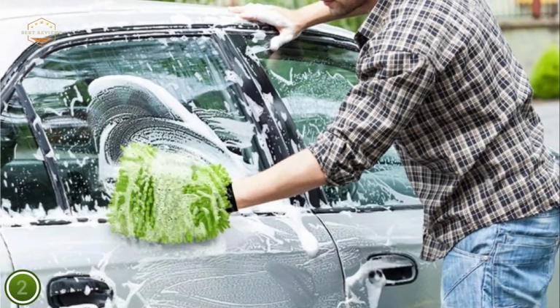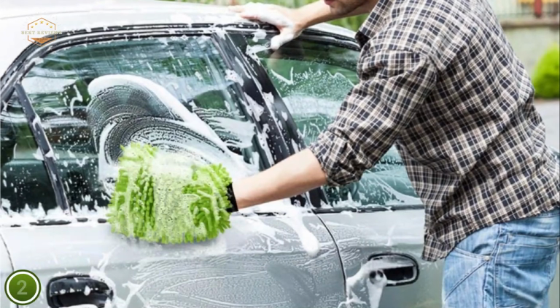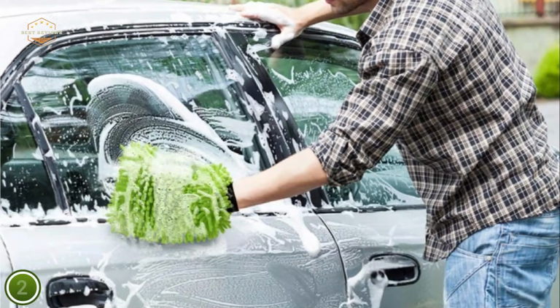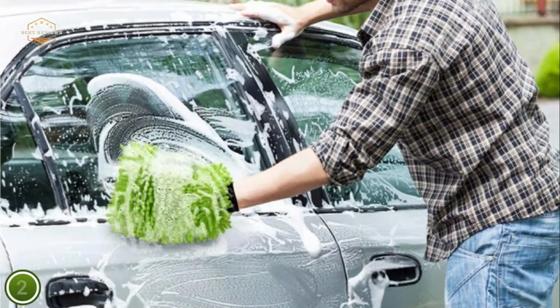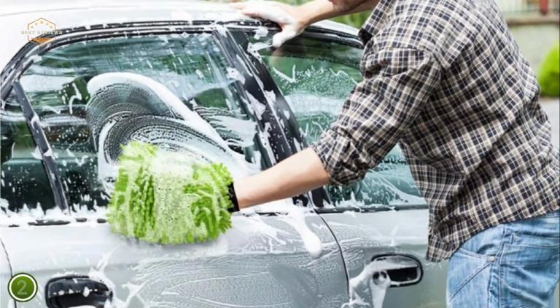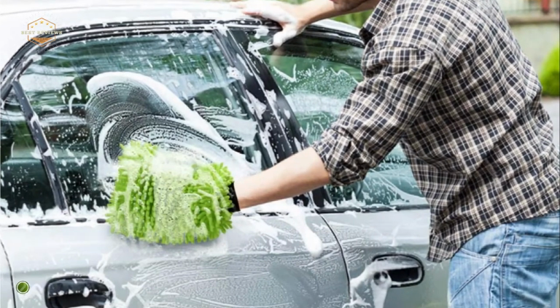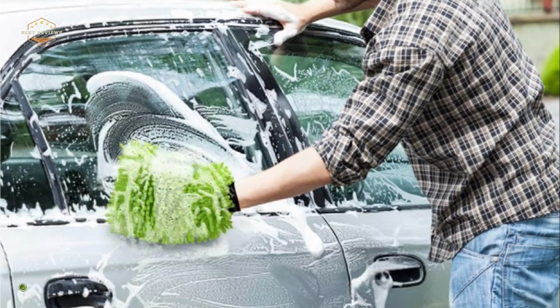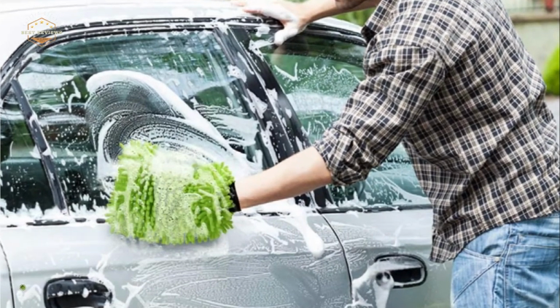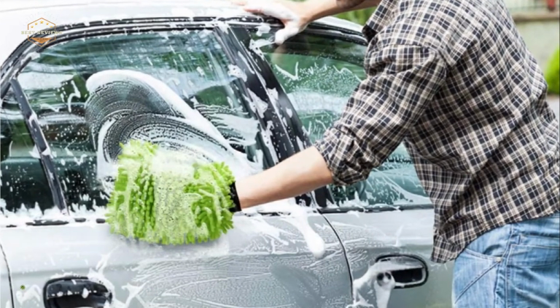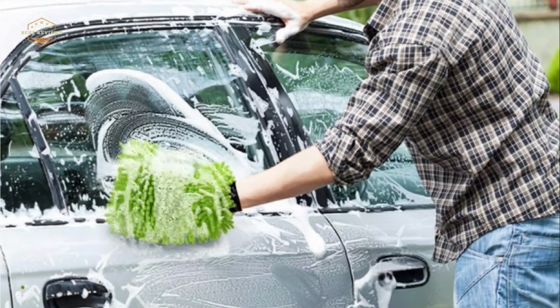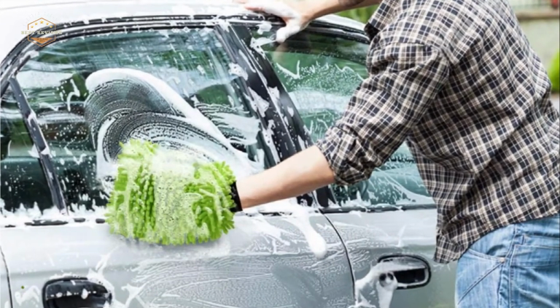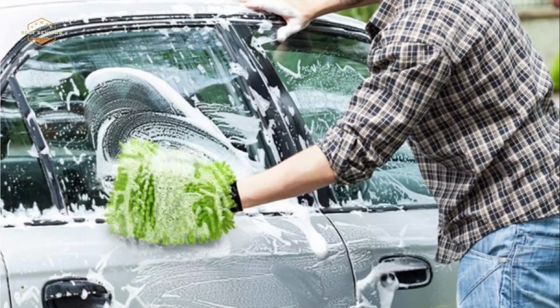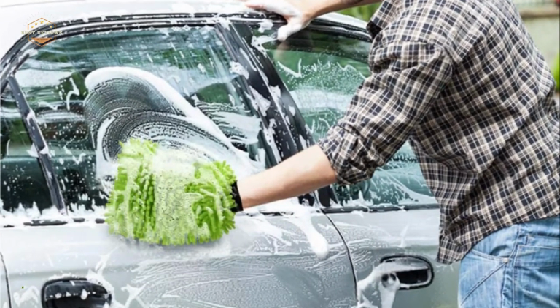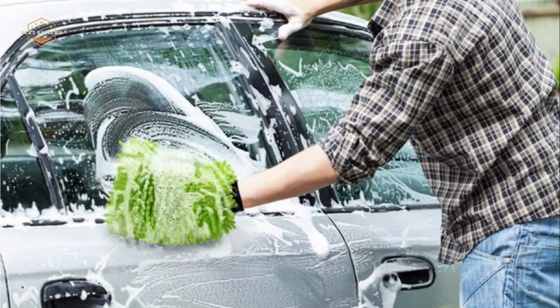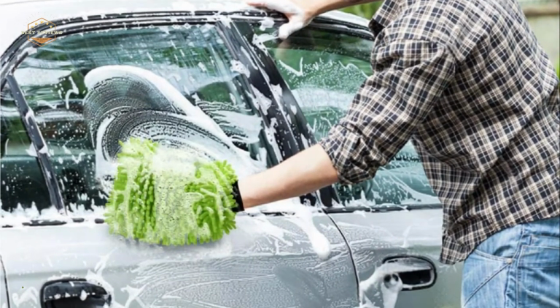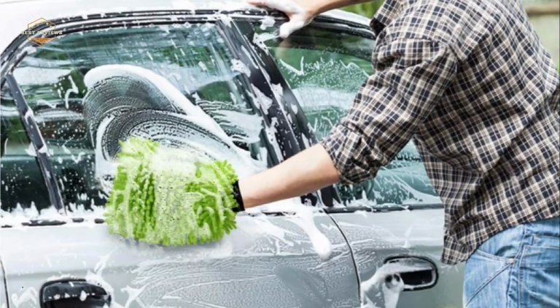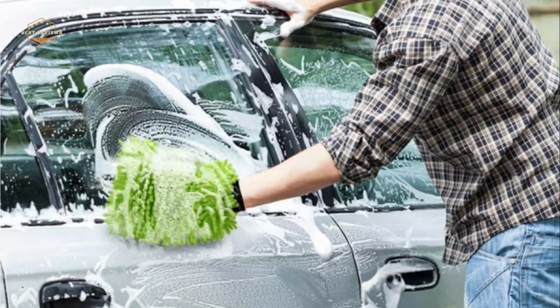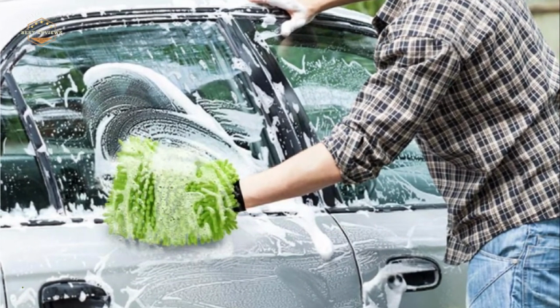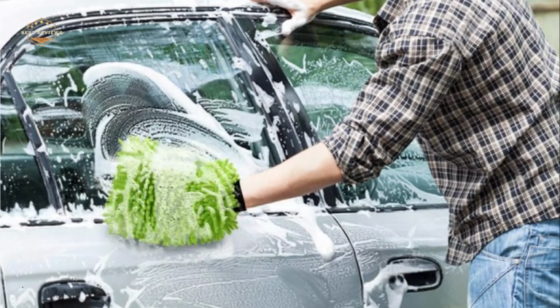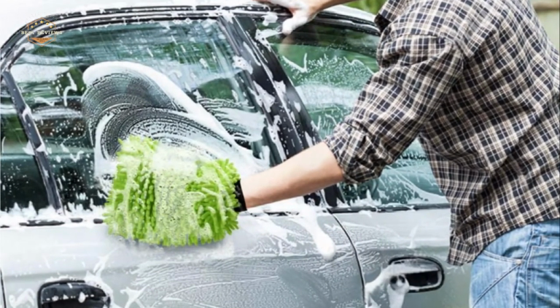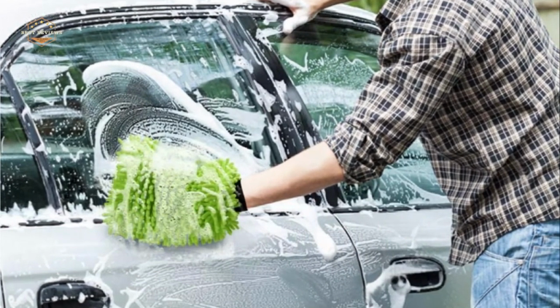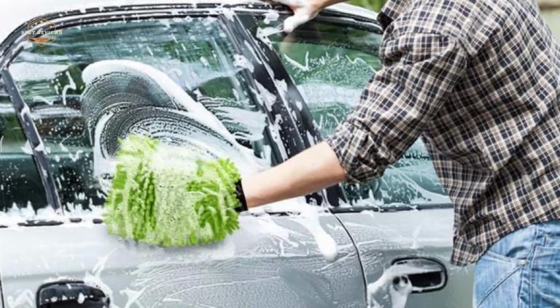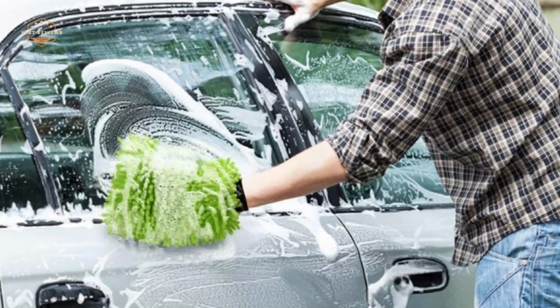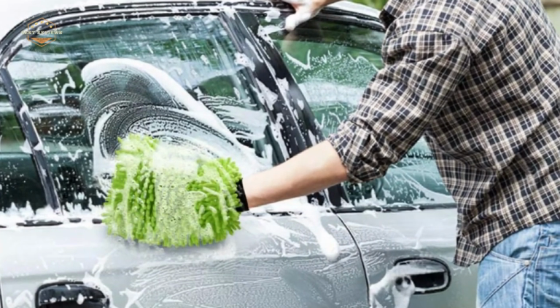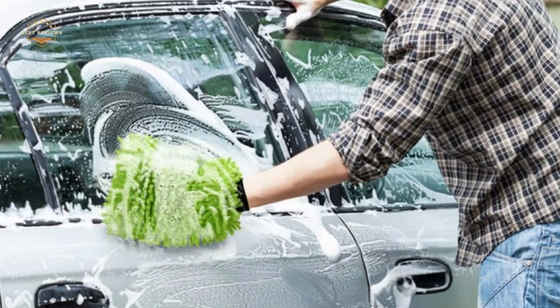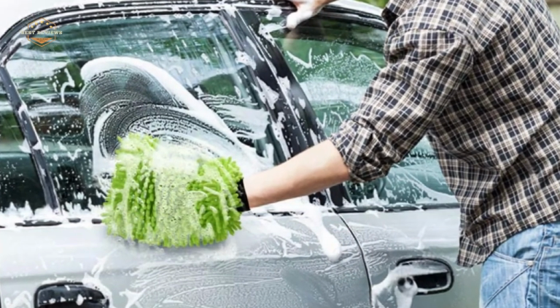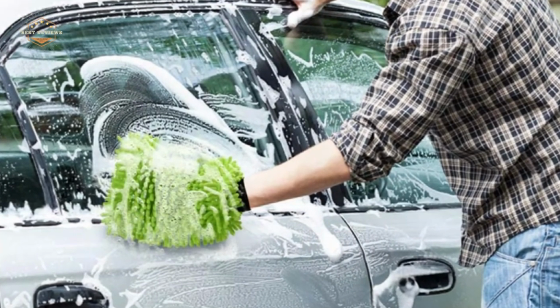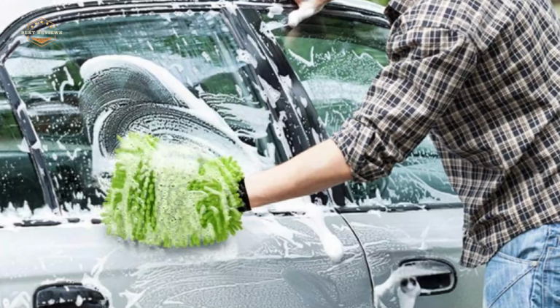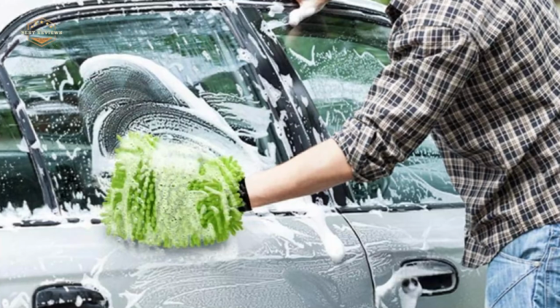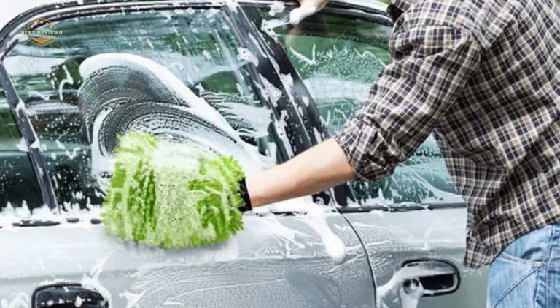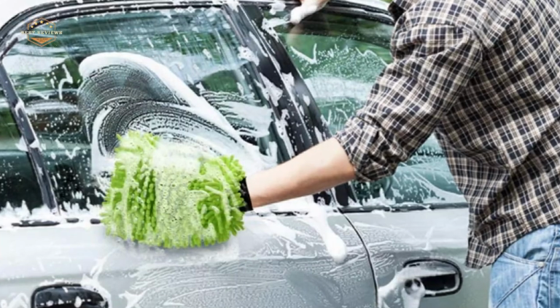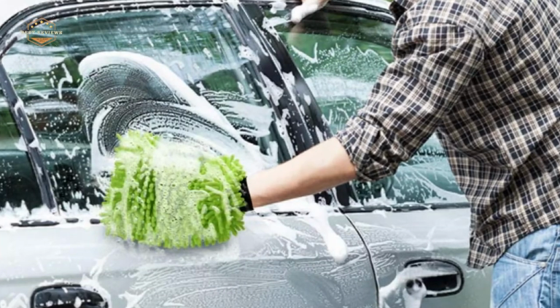You can trust the AIDEA Car Wash Mitts to clean your vehicle, truck, motorcycle, boat, home, or RV.